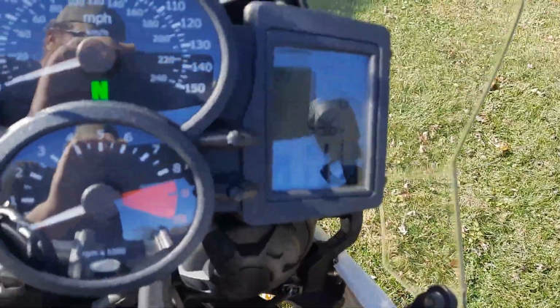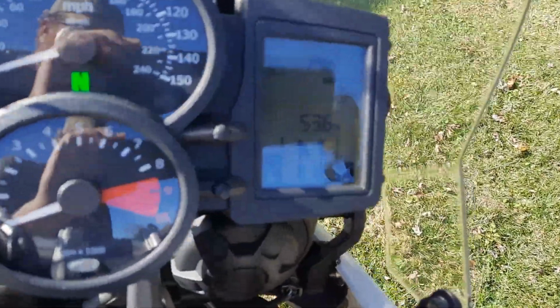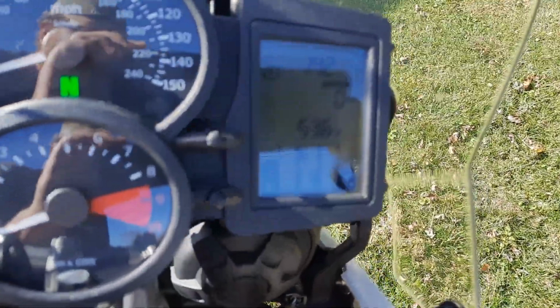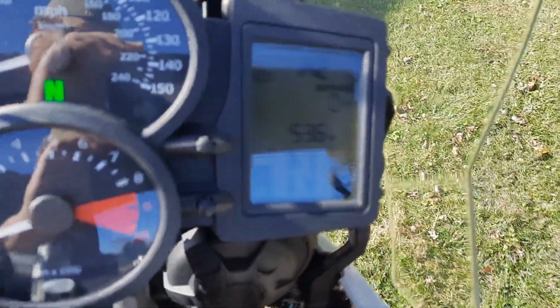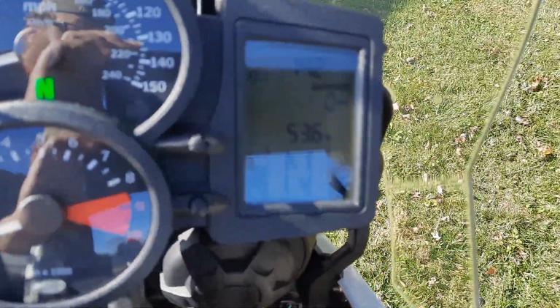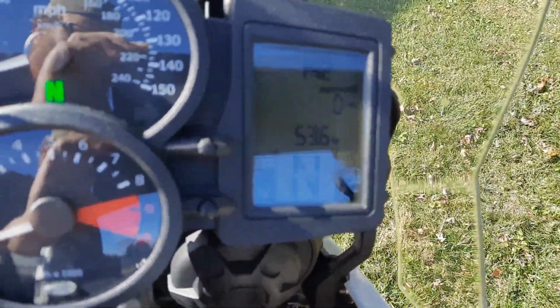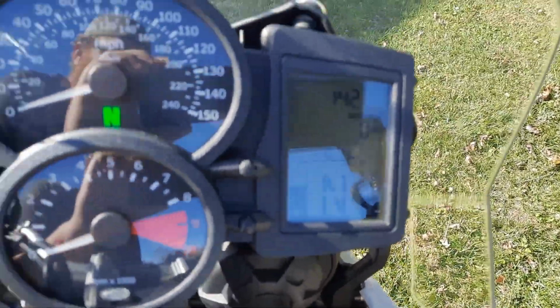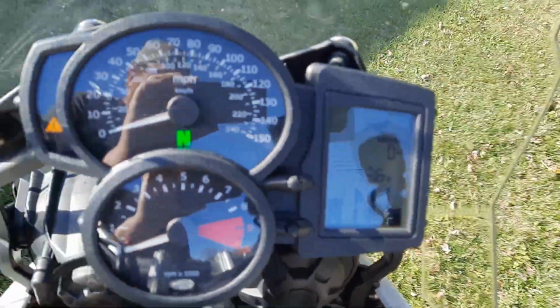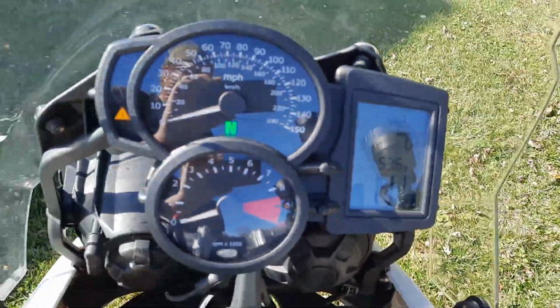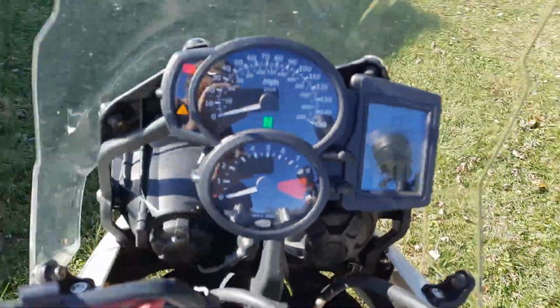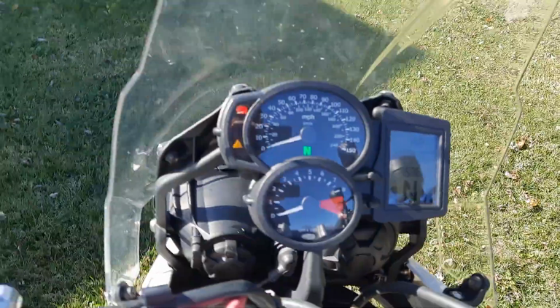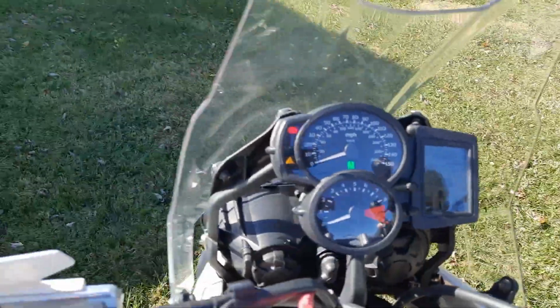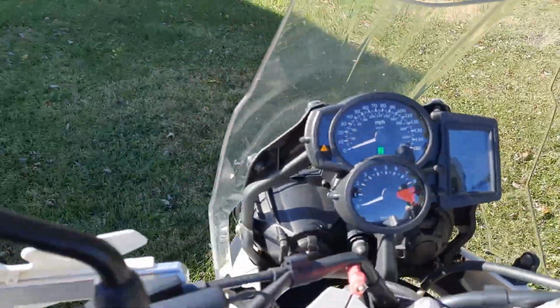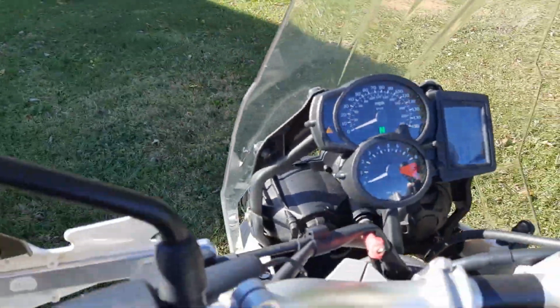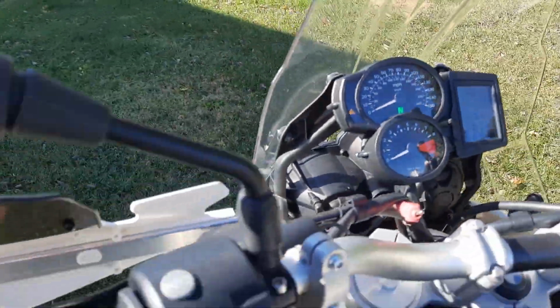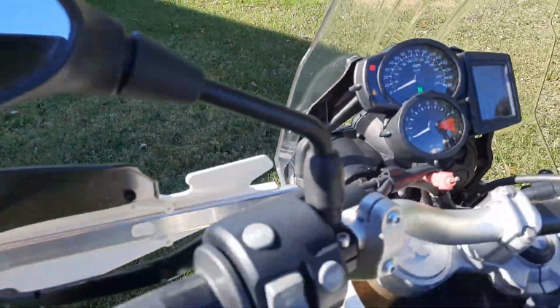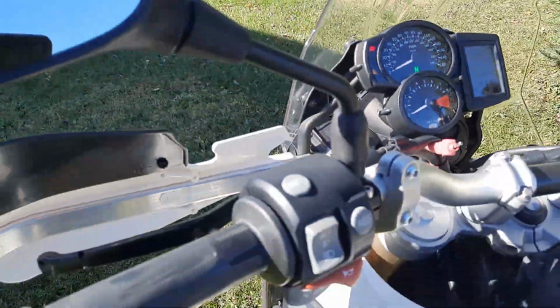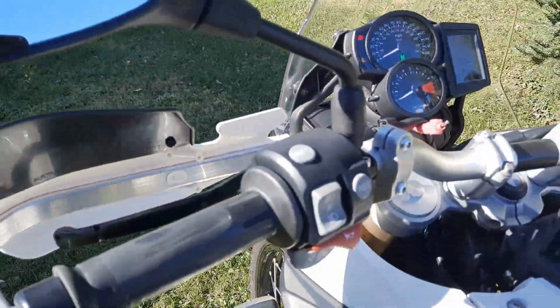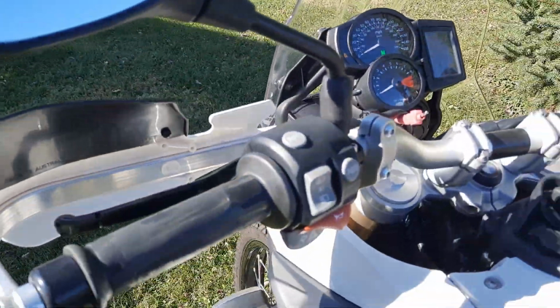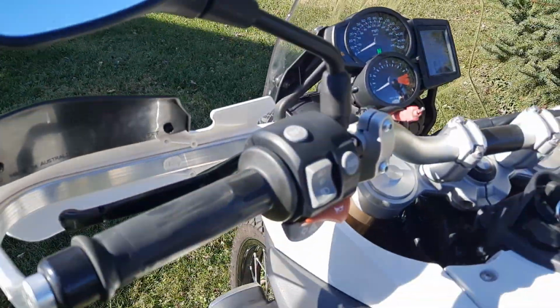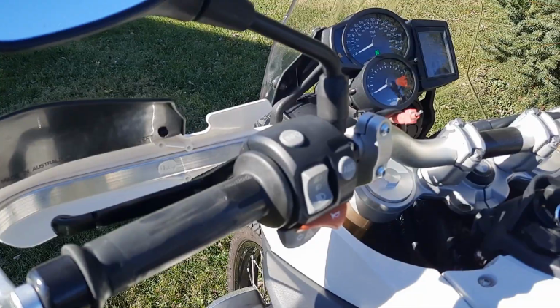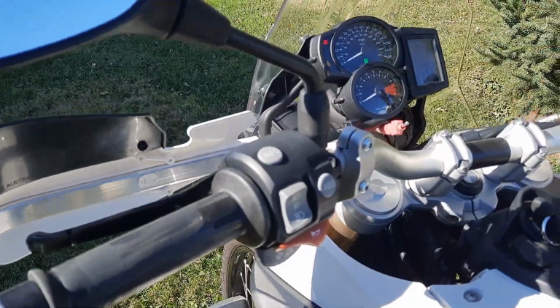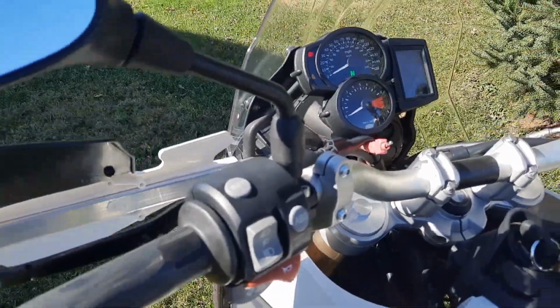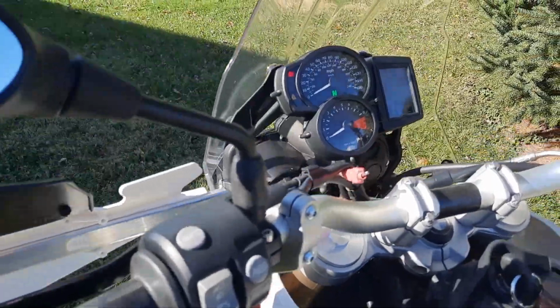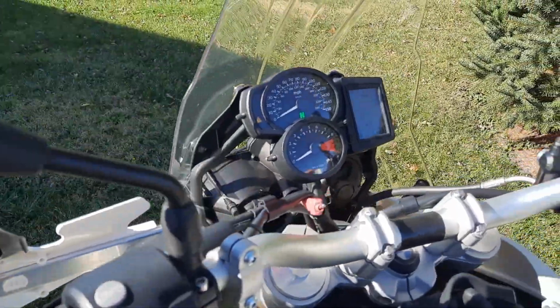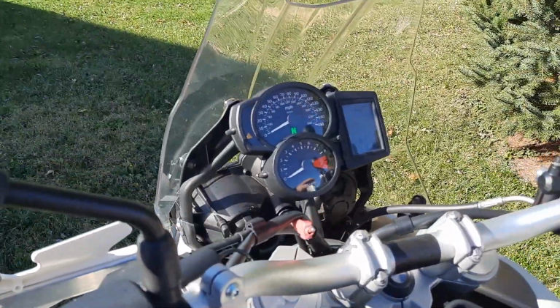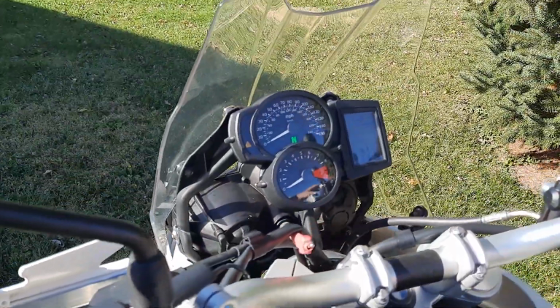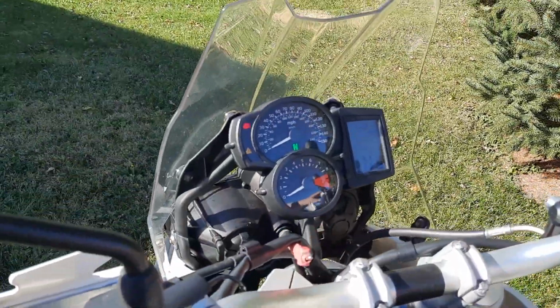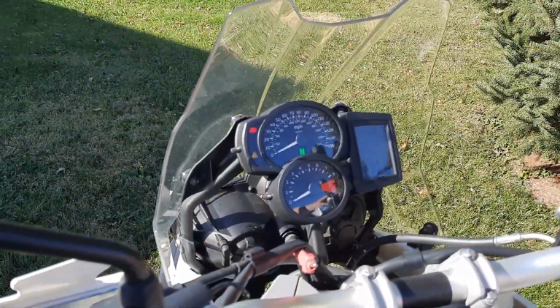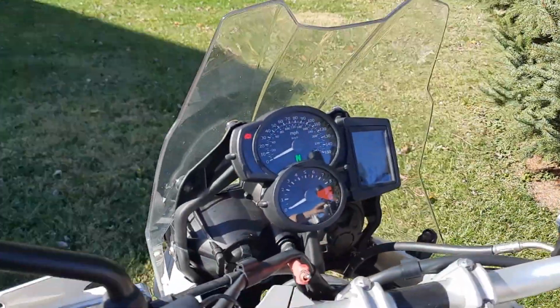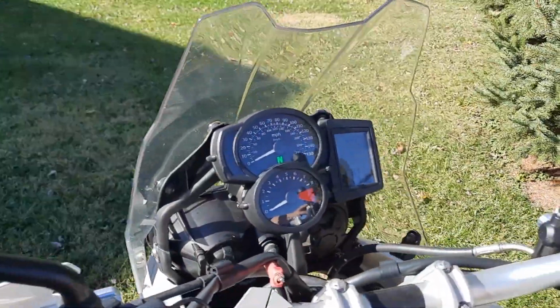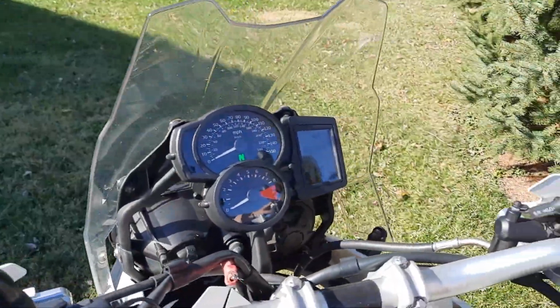It does have about just shy of 32,000 miles on it — you can see that, and it'll be in the pictures on the post. It fires right up.